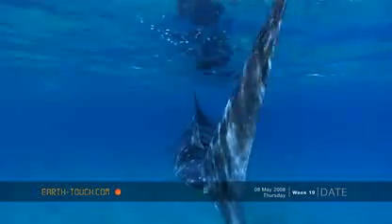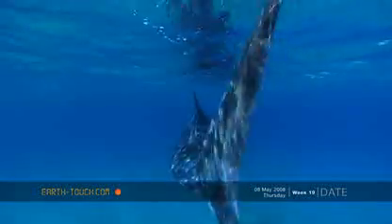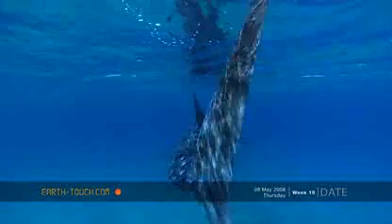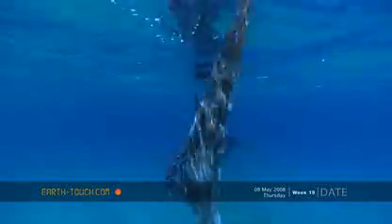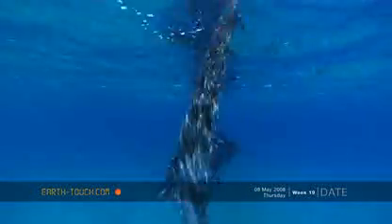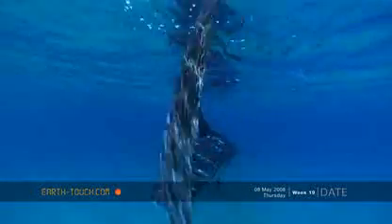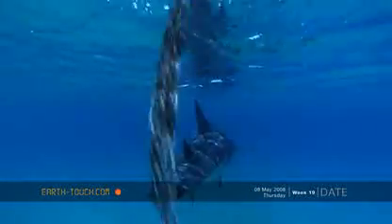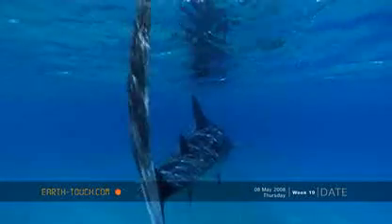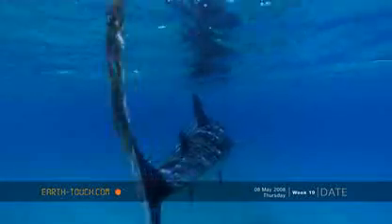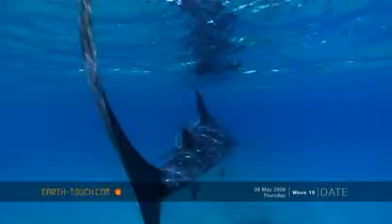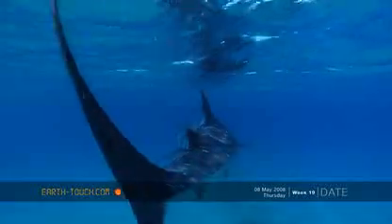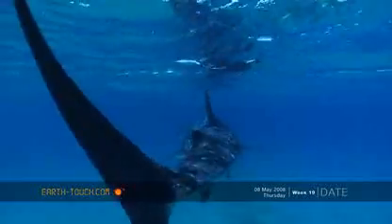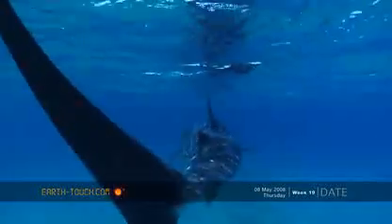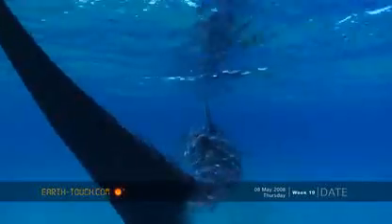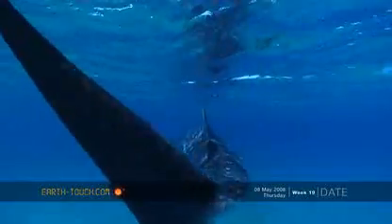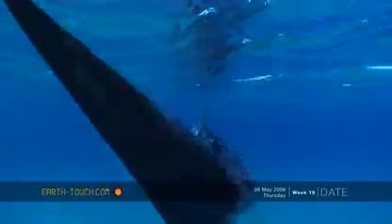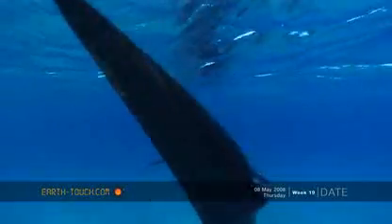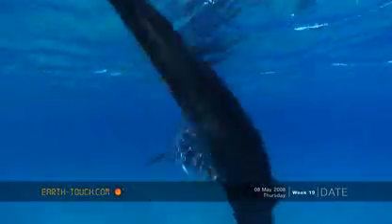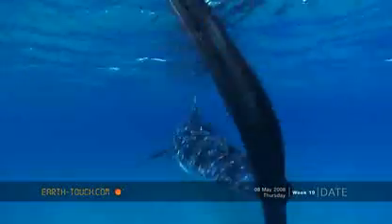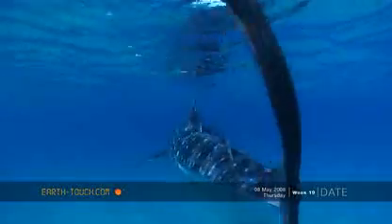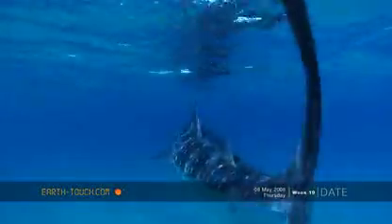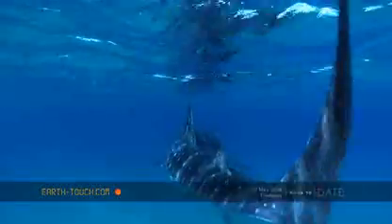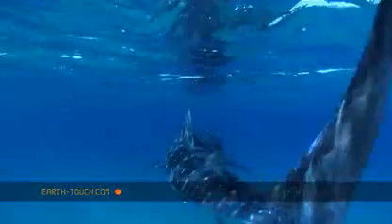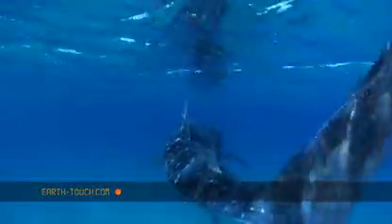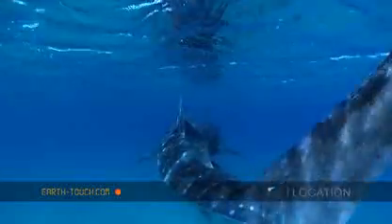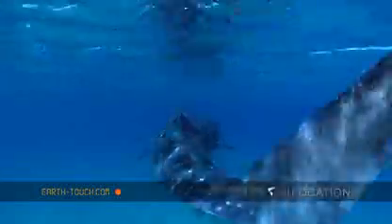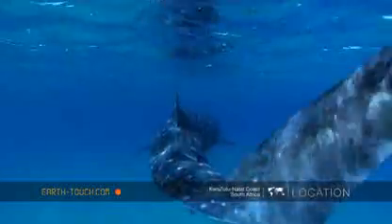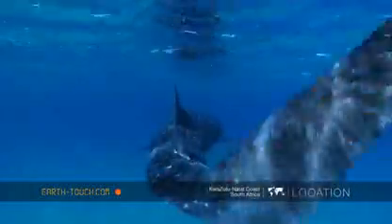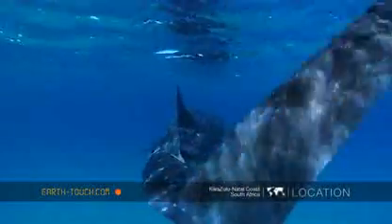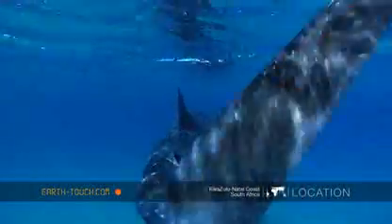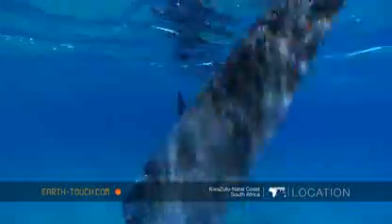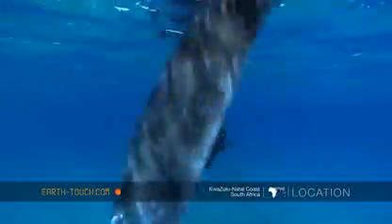While swimming deeper from the sandy corridor of yesterday, we bumped into the beautiful whale shark.